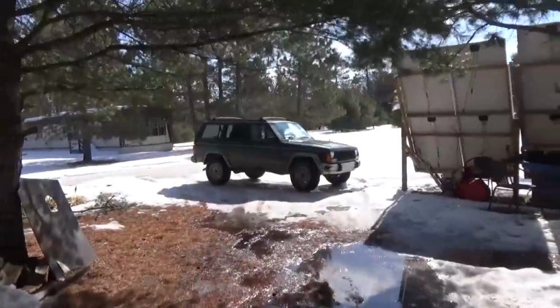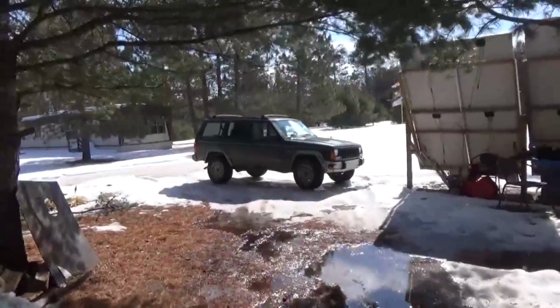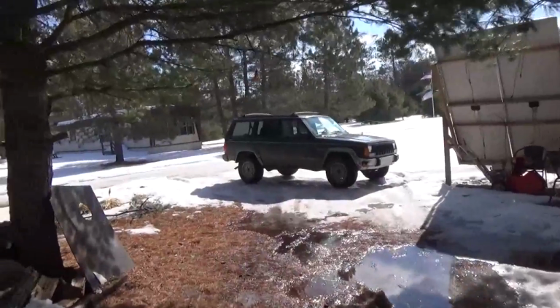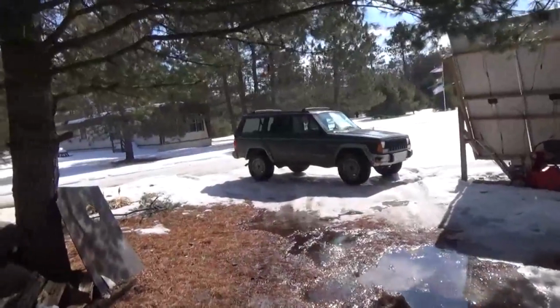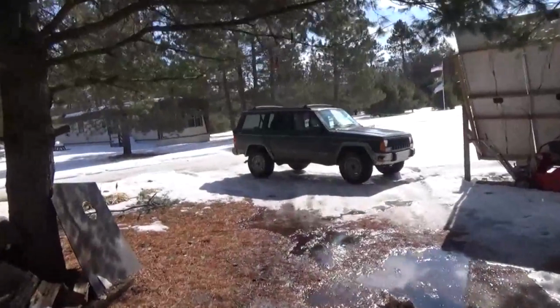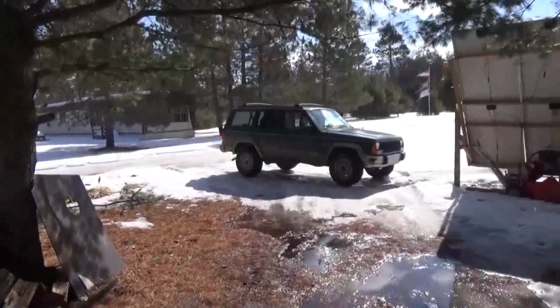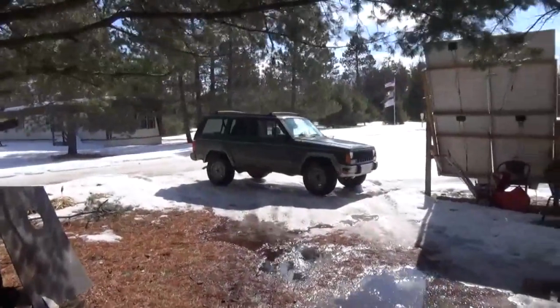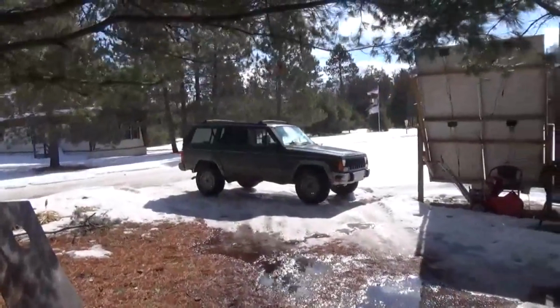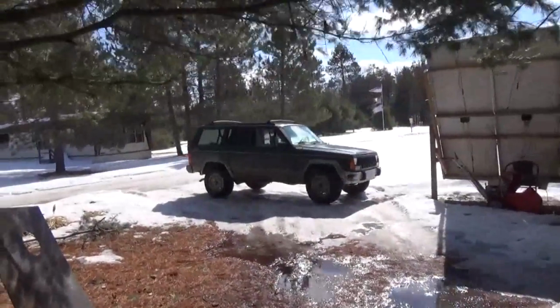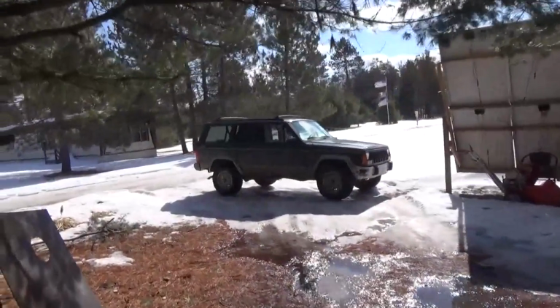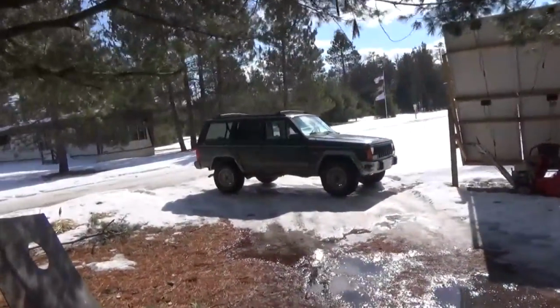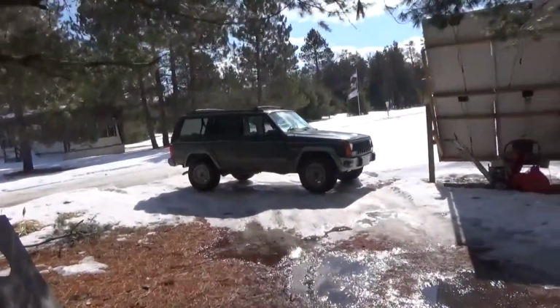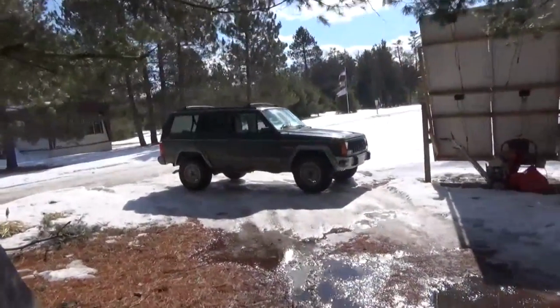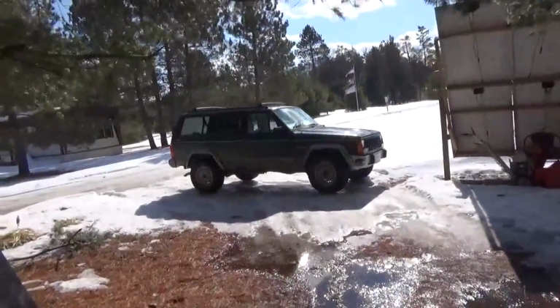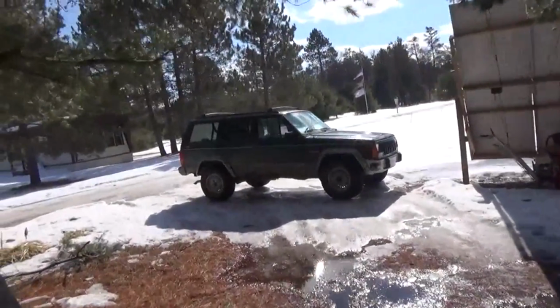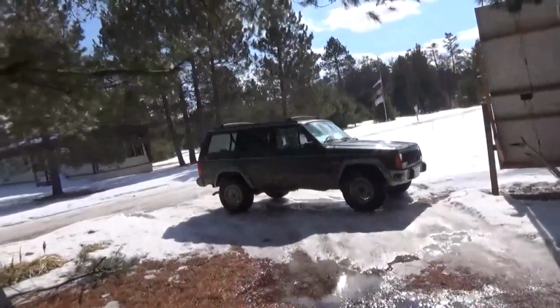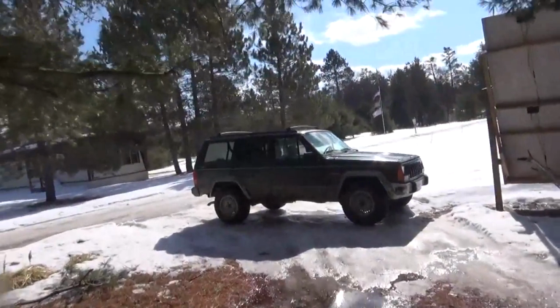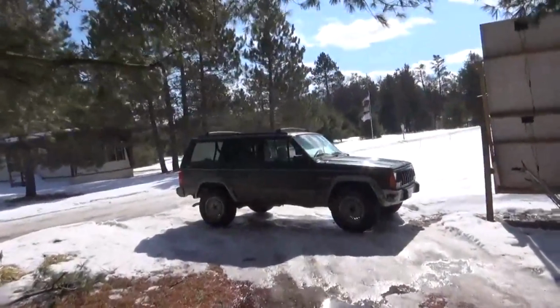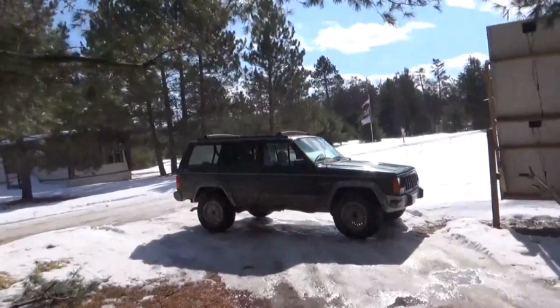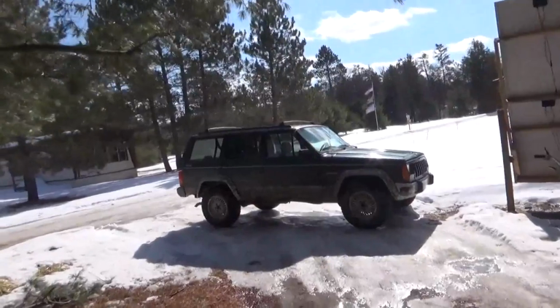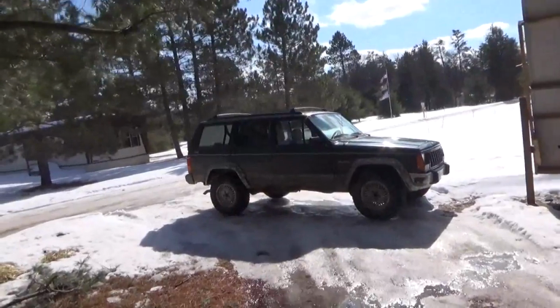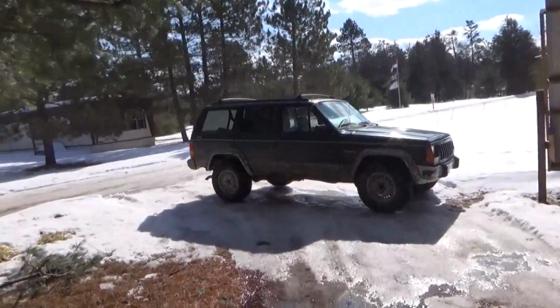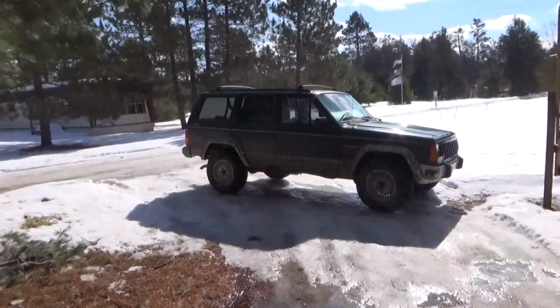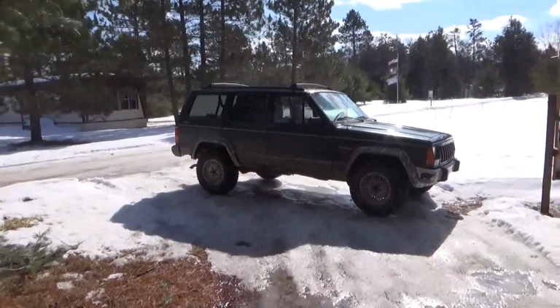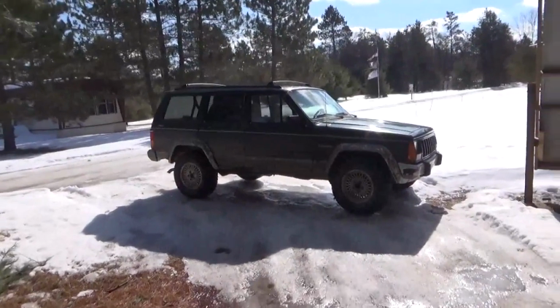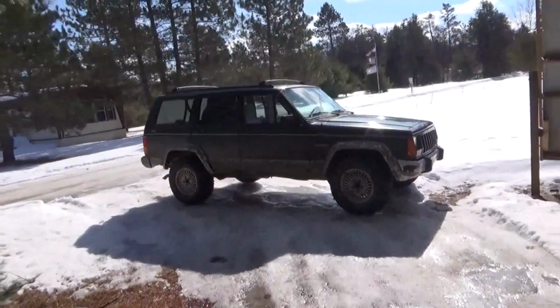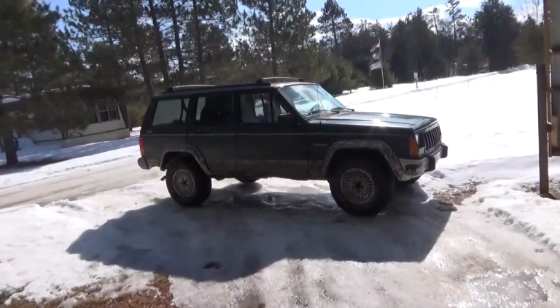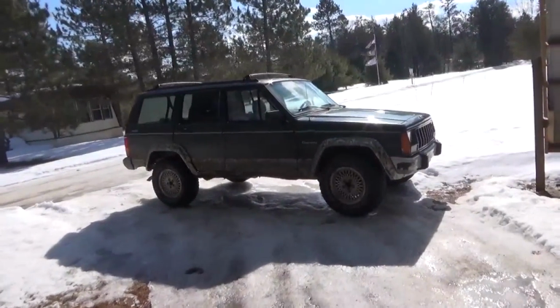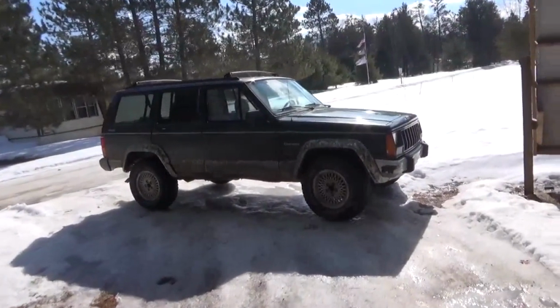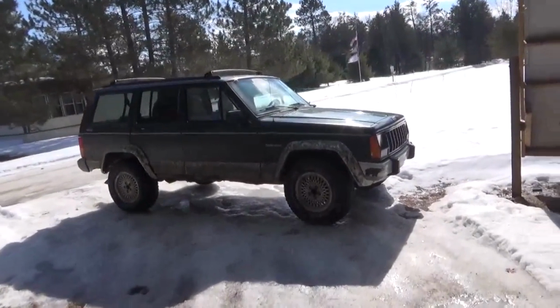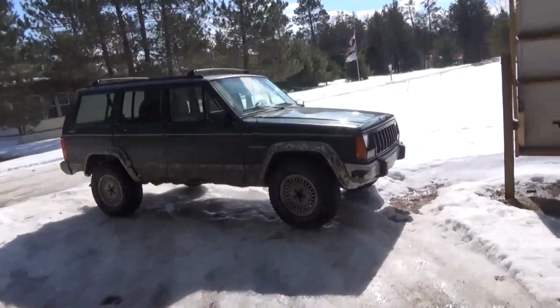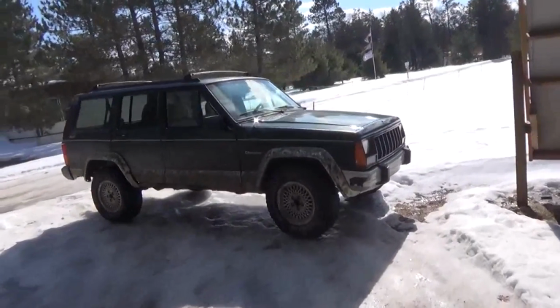Hey everybody, it's Troy from the Do-It-Yourself World and the Off-Grid Project, and today is going to be a do-it-yourself project on the Jeep.